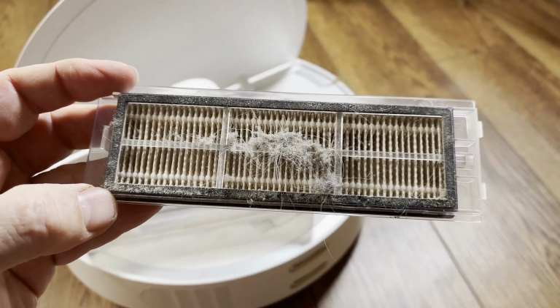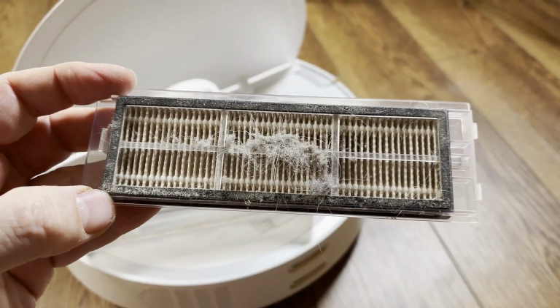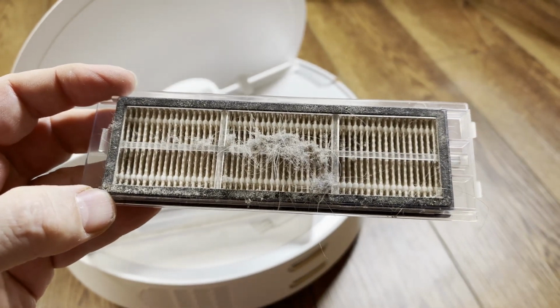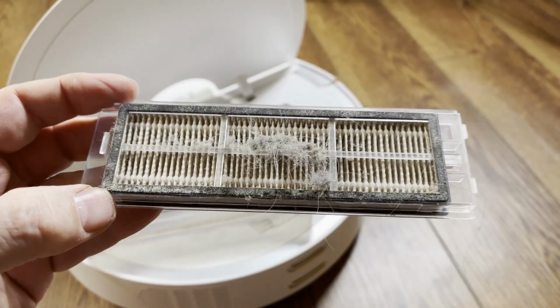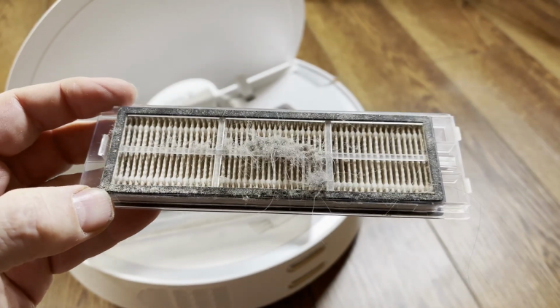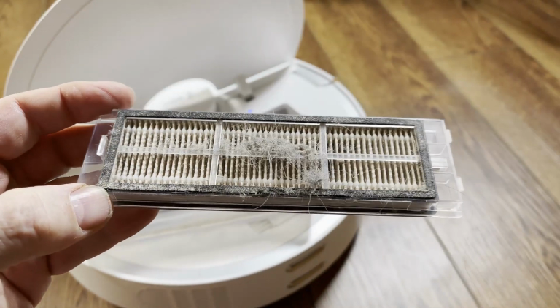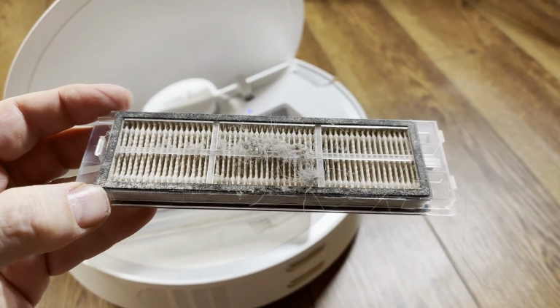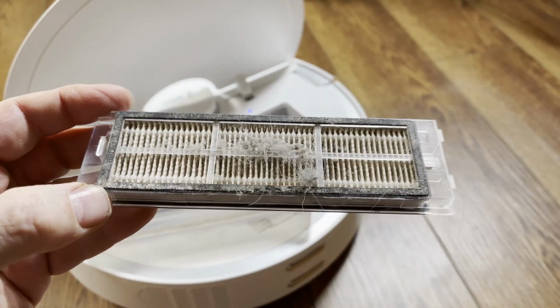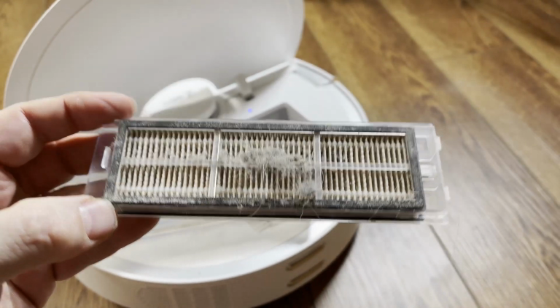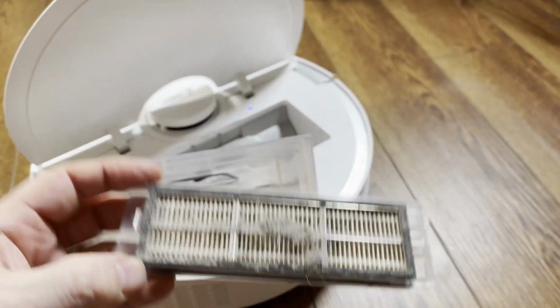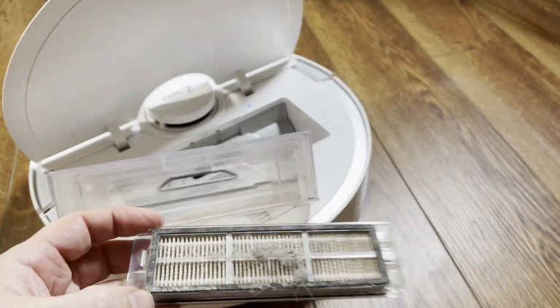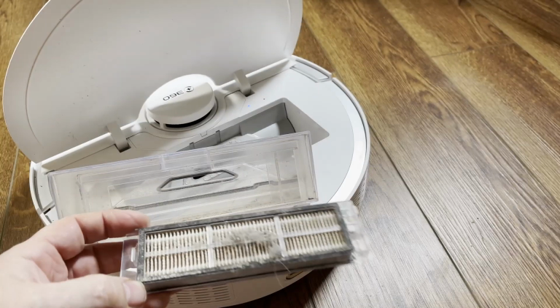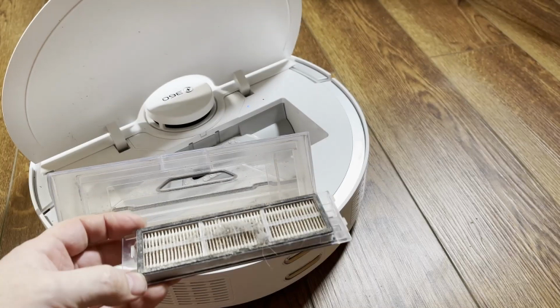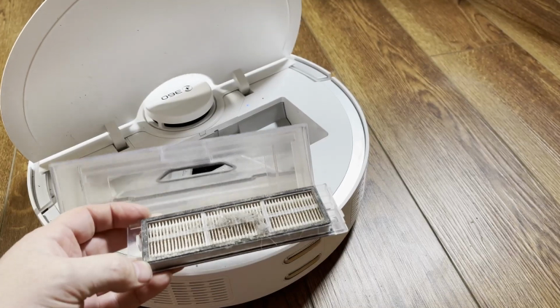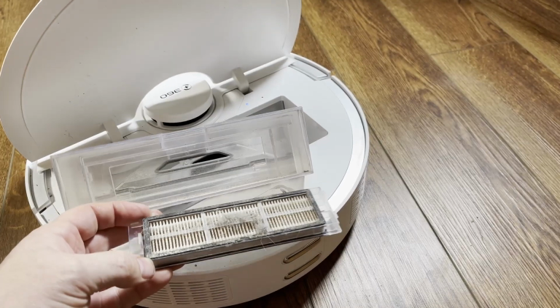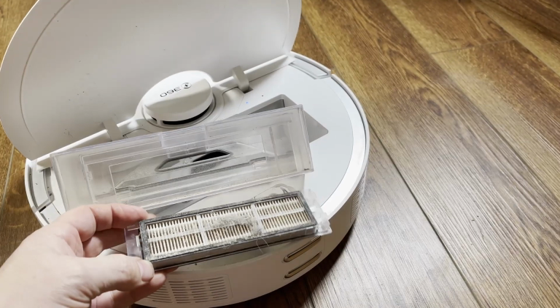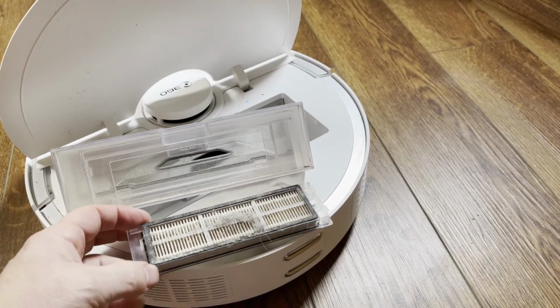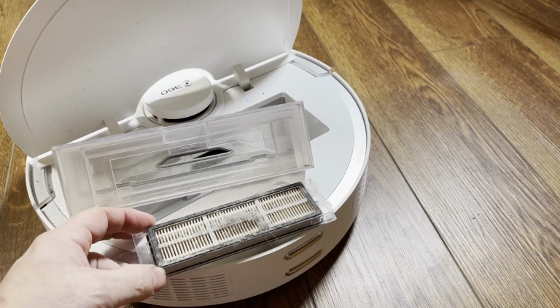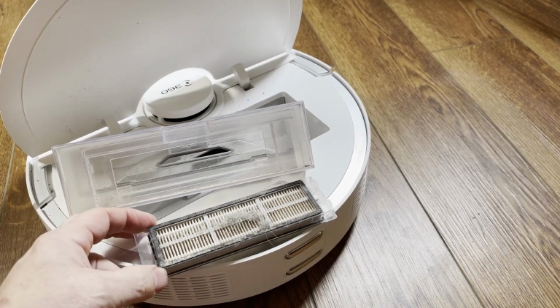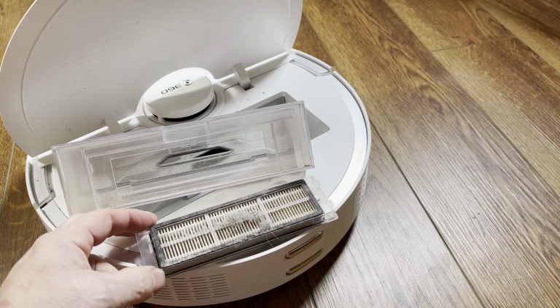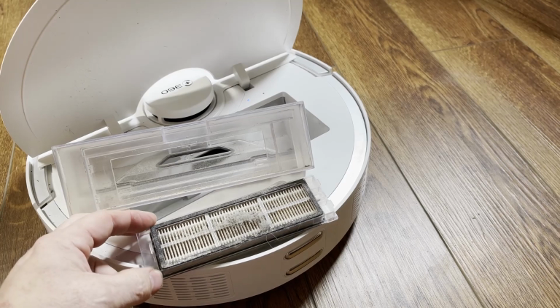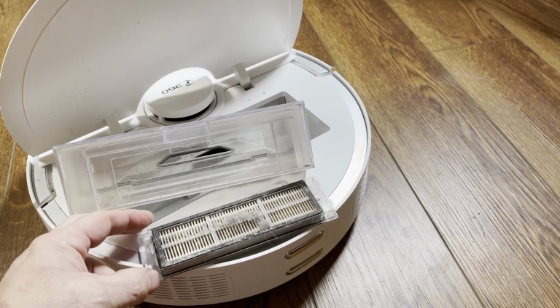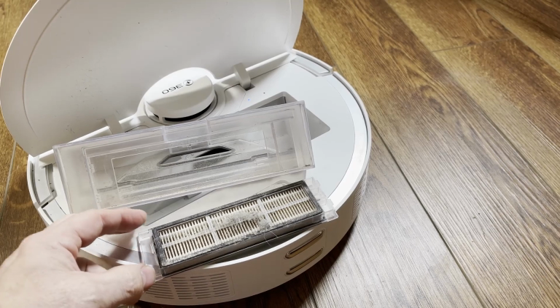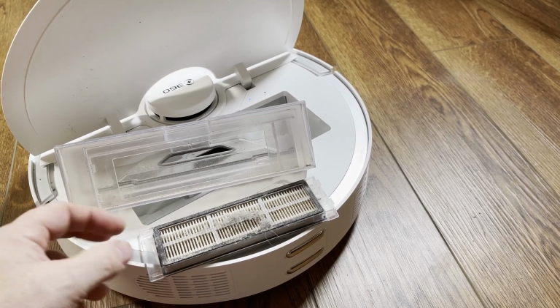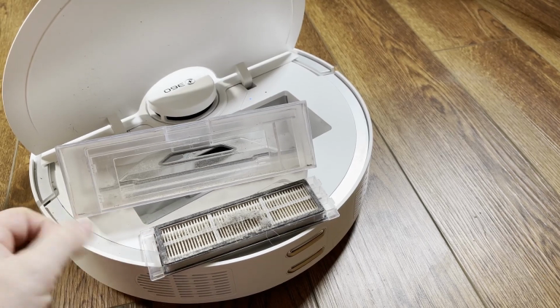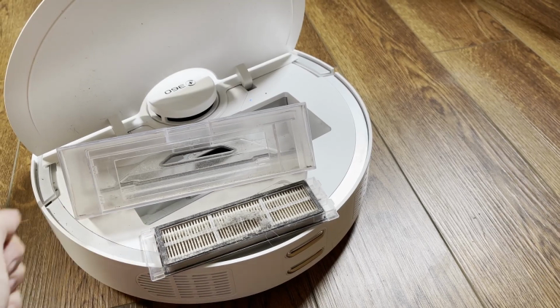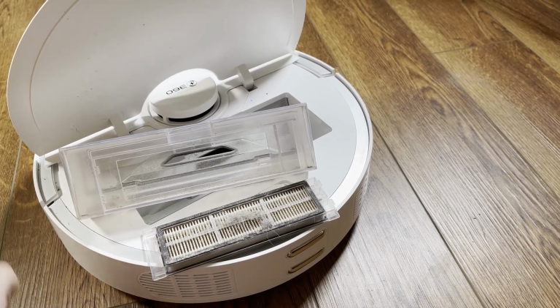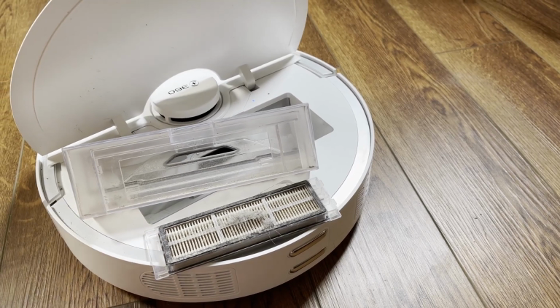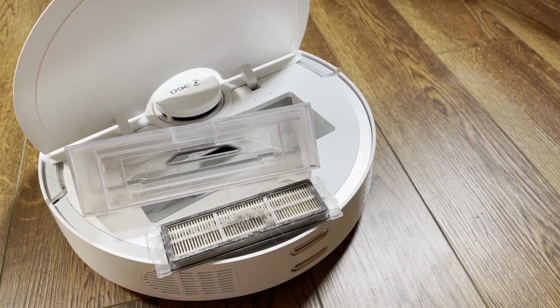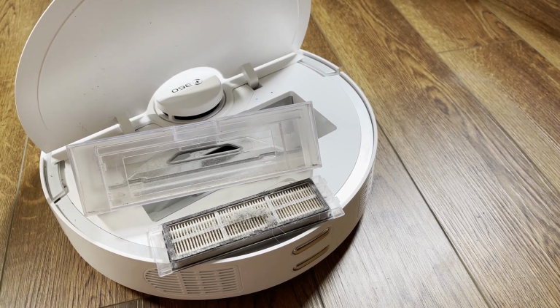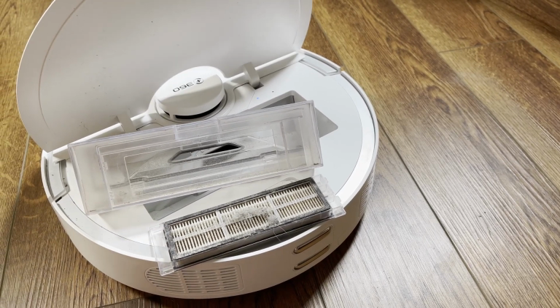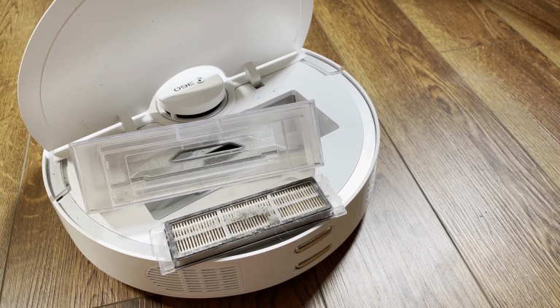I'm going to compare this 360S5 with a dirty filter and then with a clean filter on hard floor and carpet.